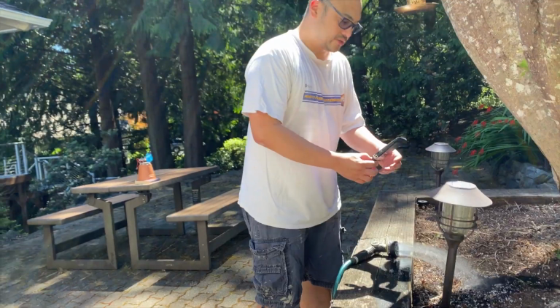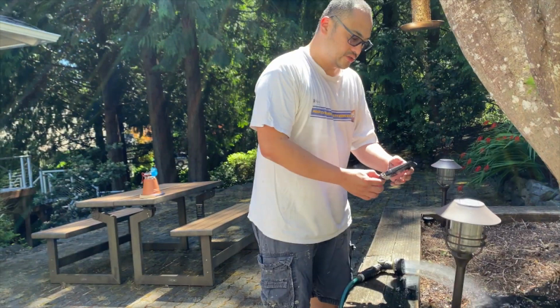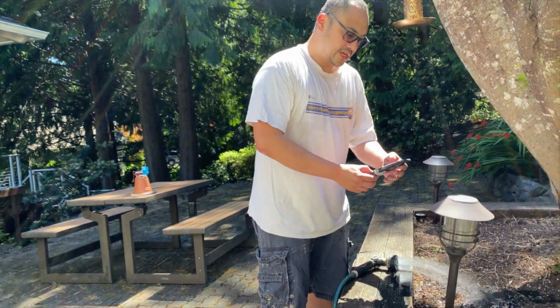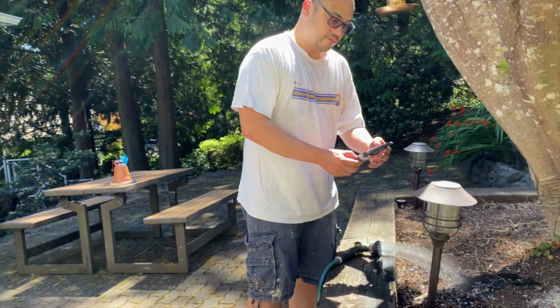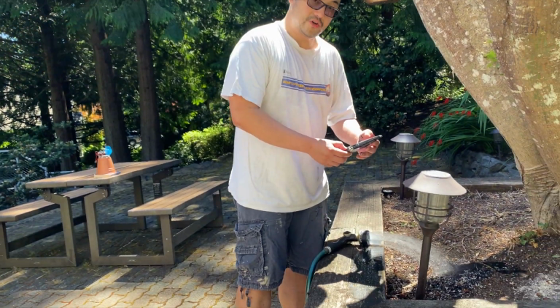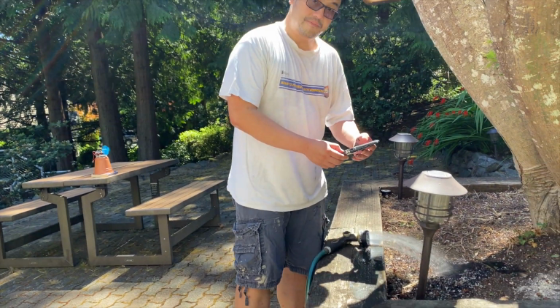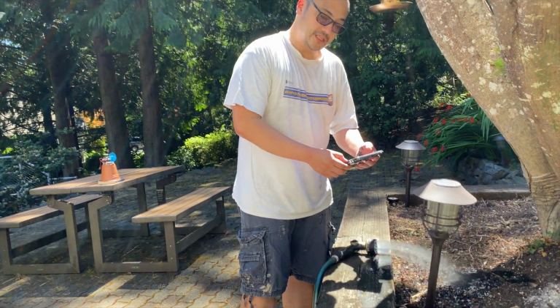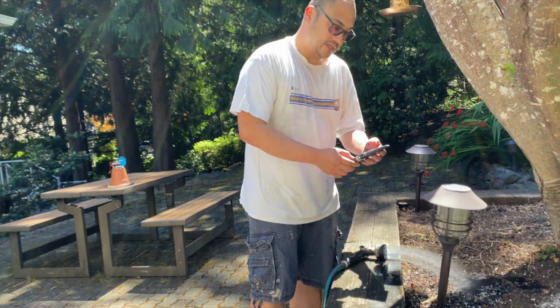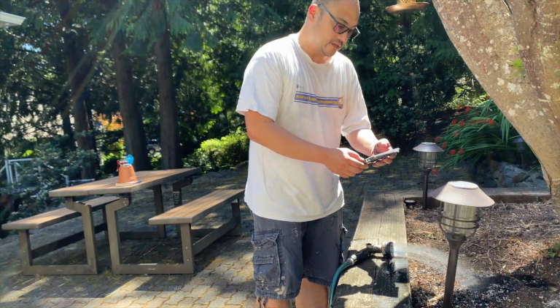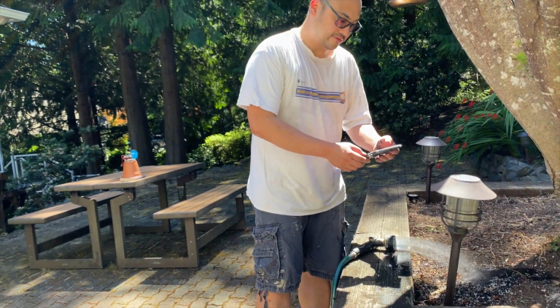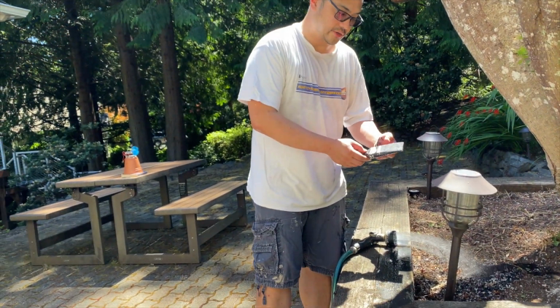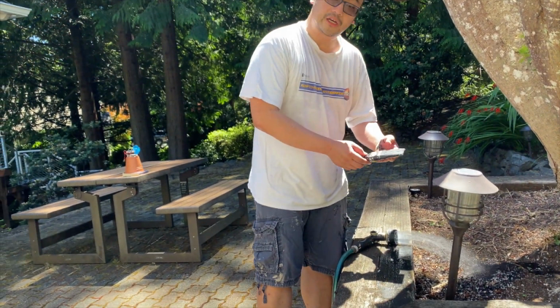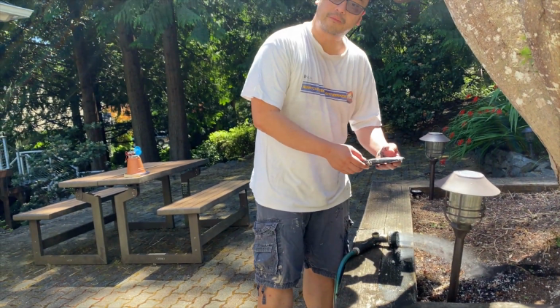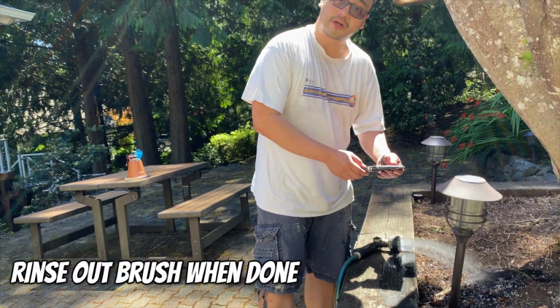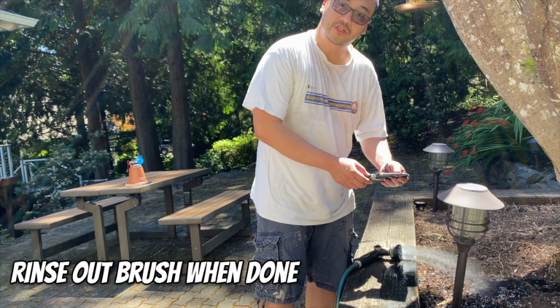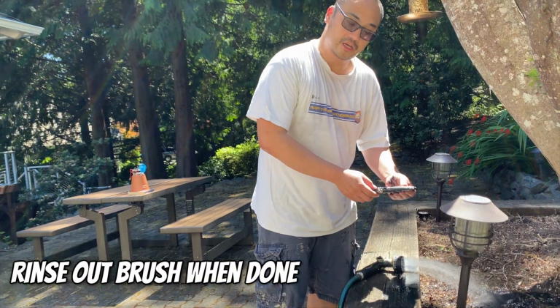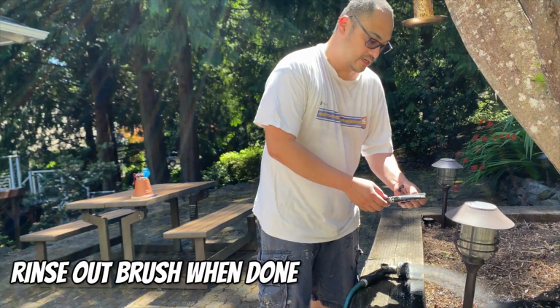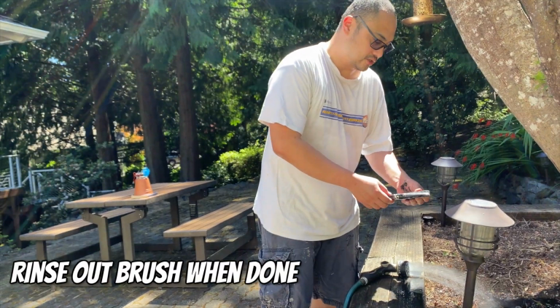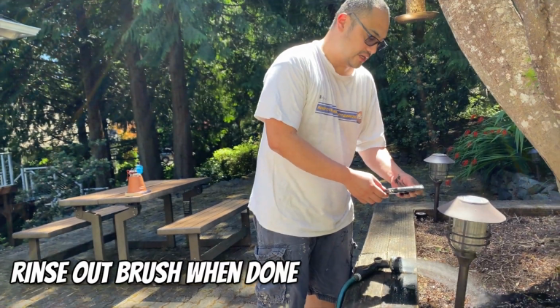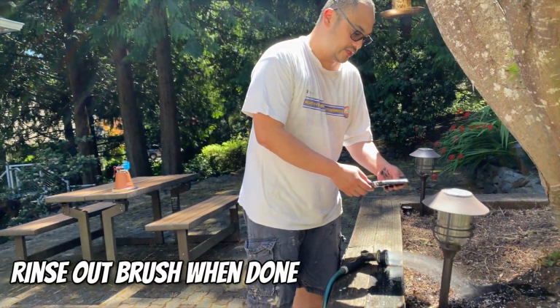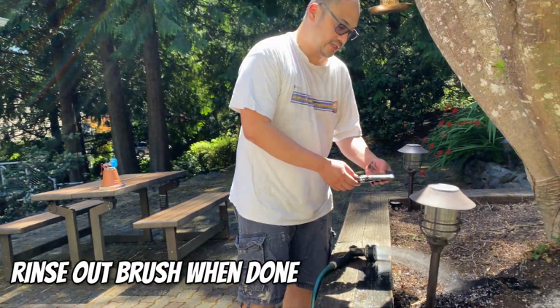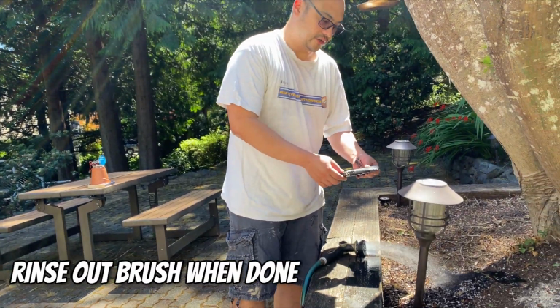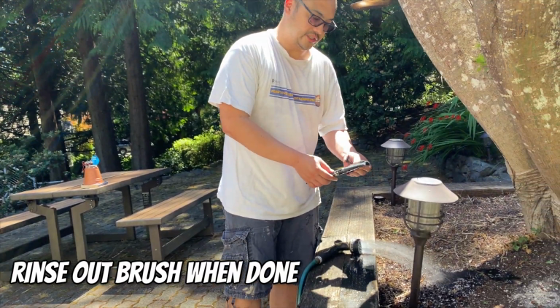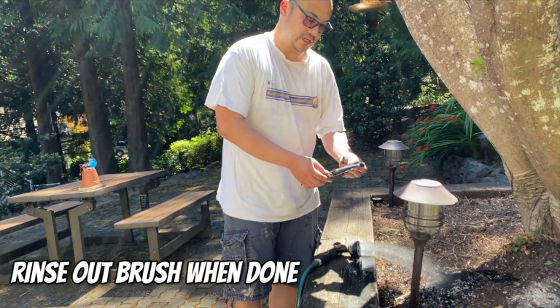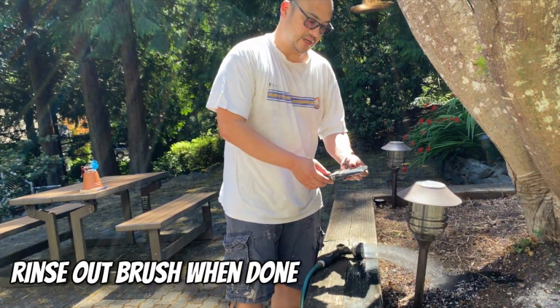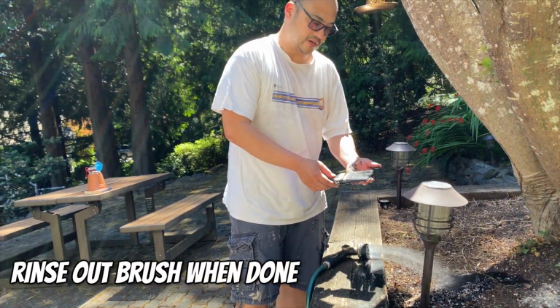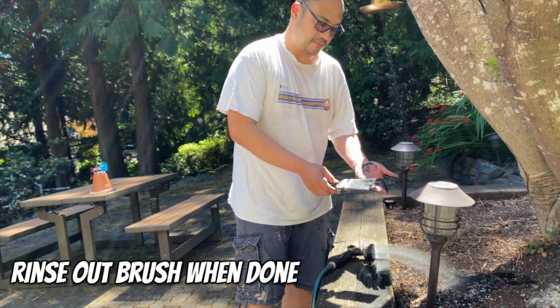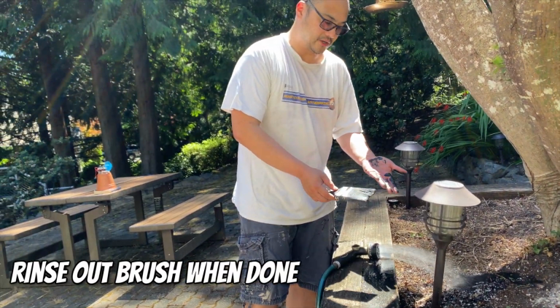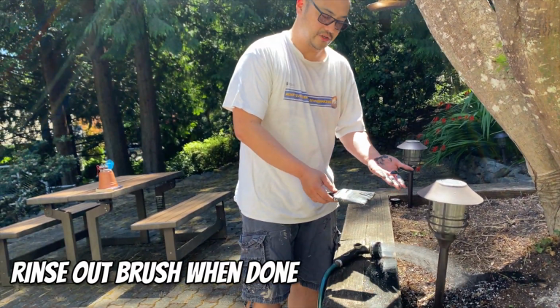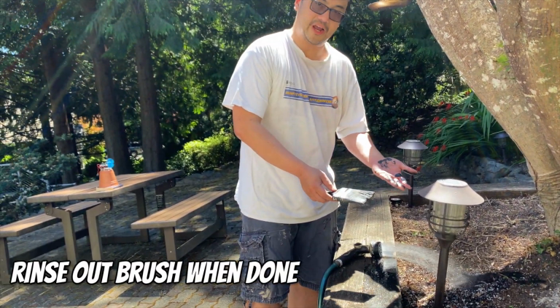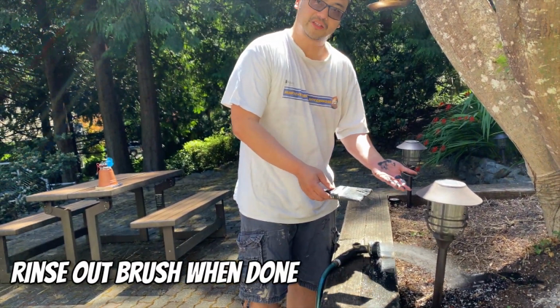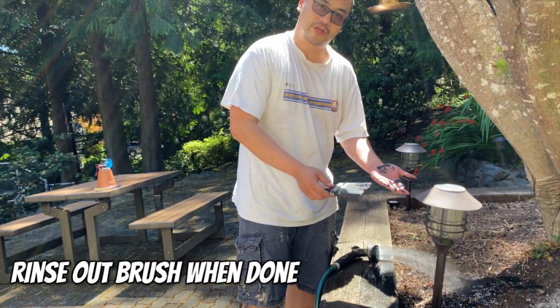As soon as you can when you're done painting, you have to rinse out your brush so that it doesn't get all sticky and gunked up — and also your hands.